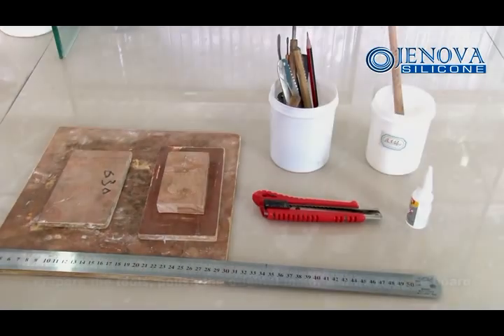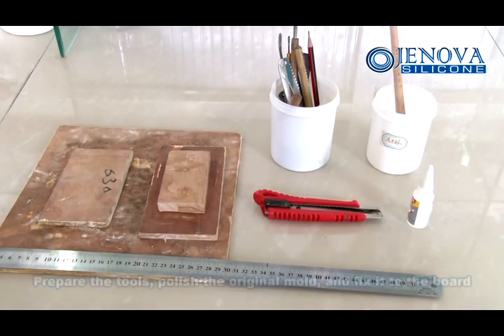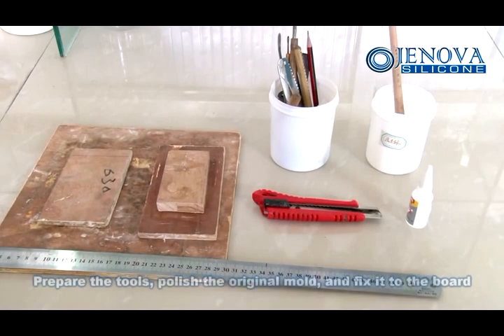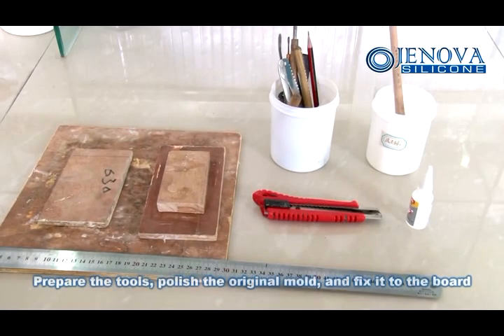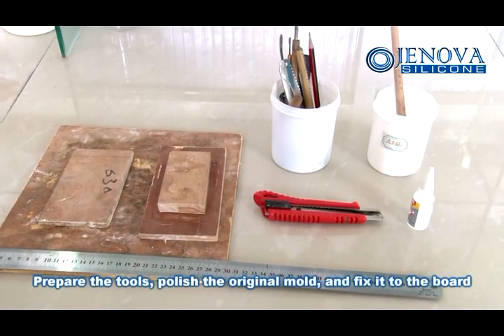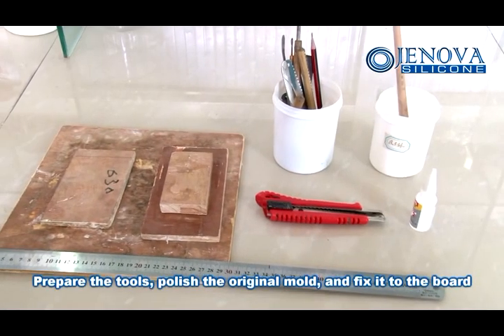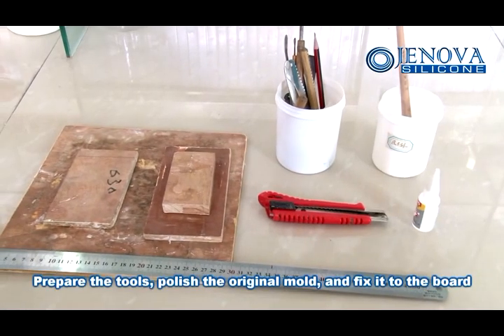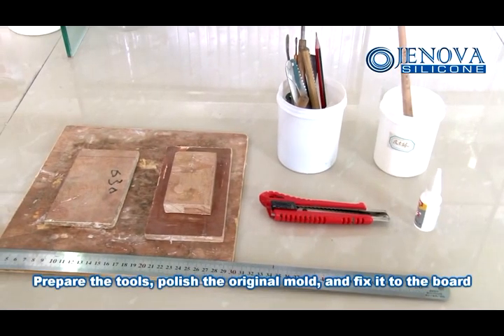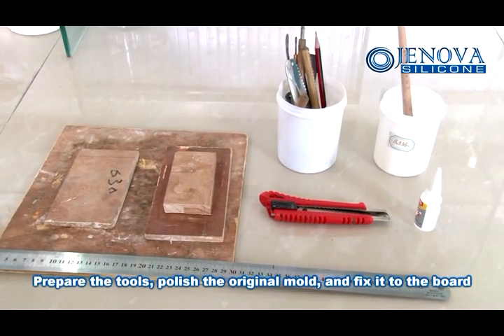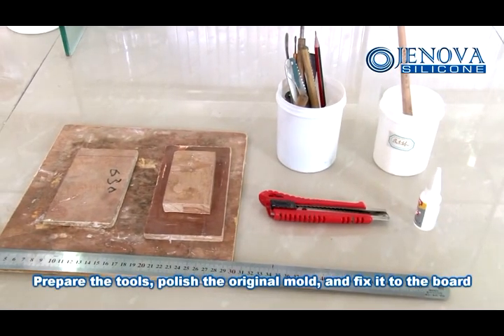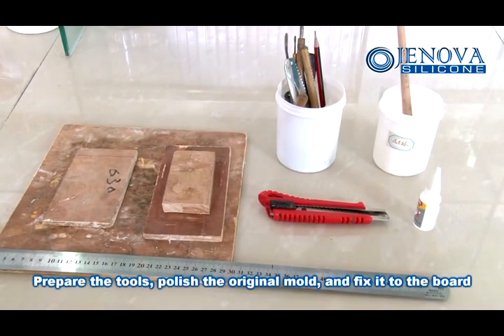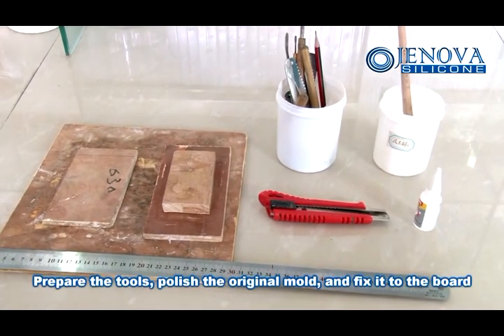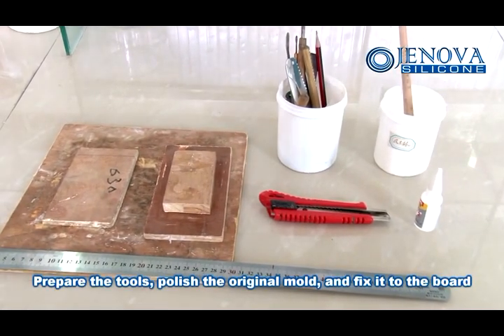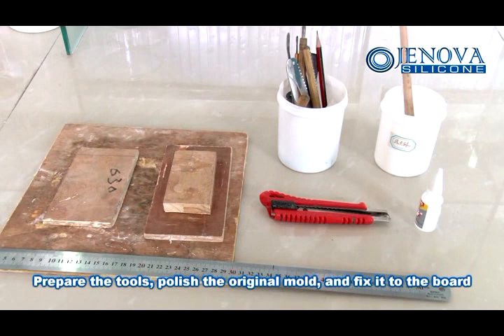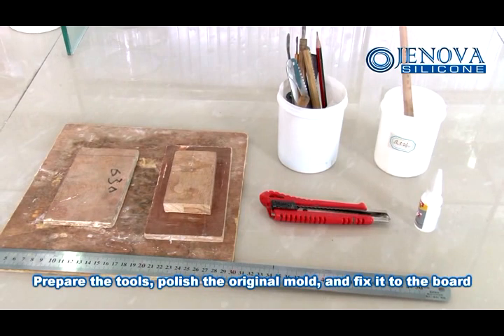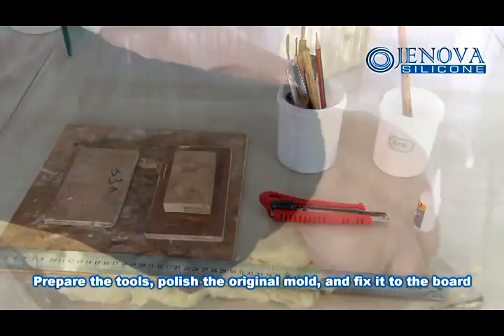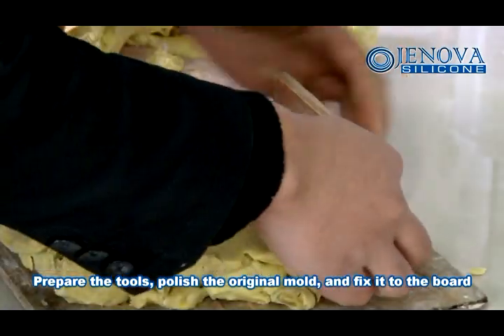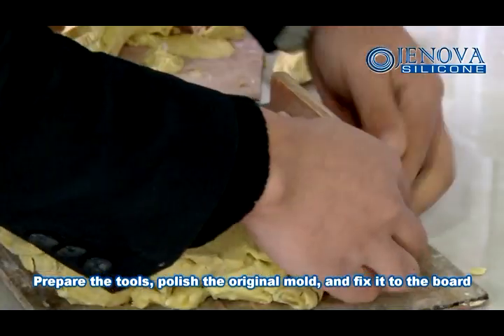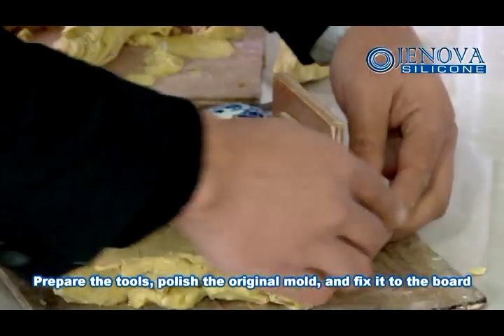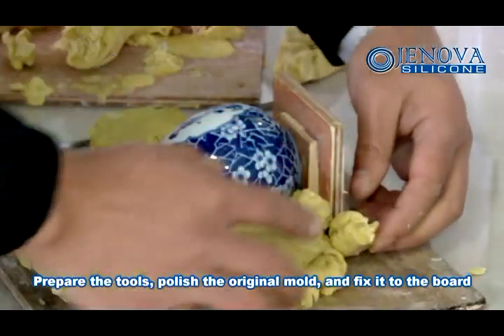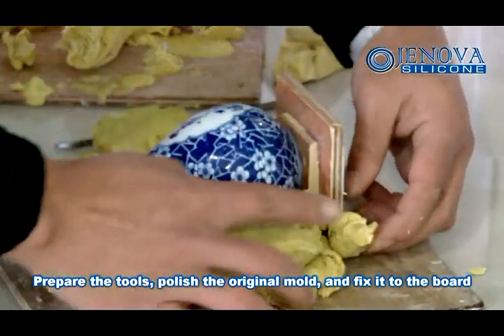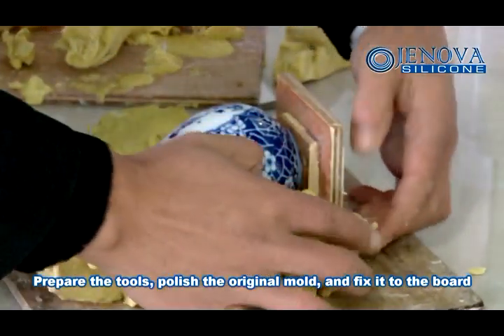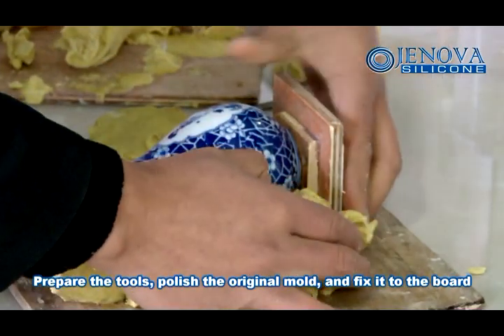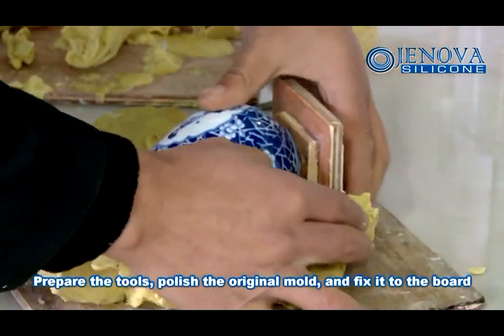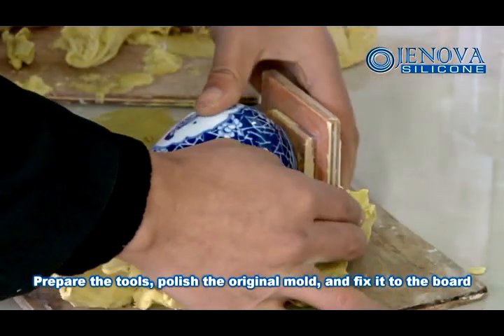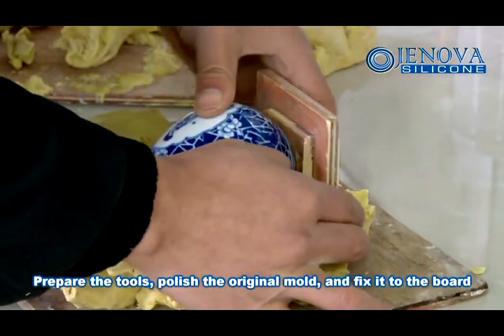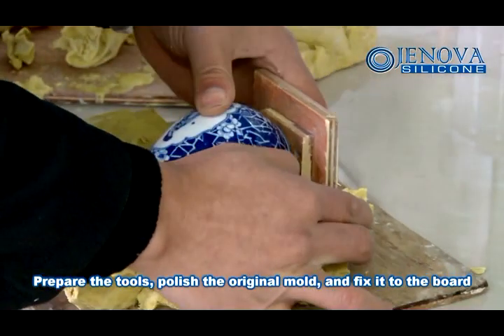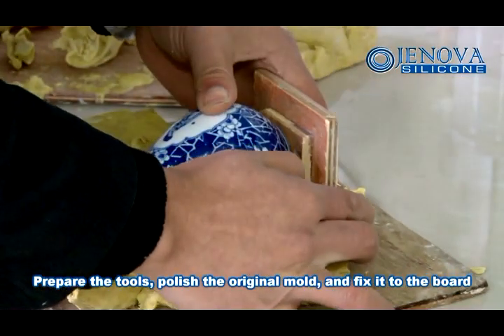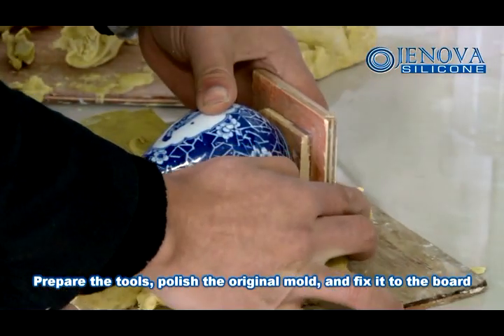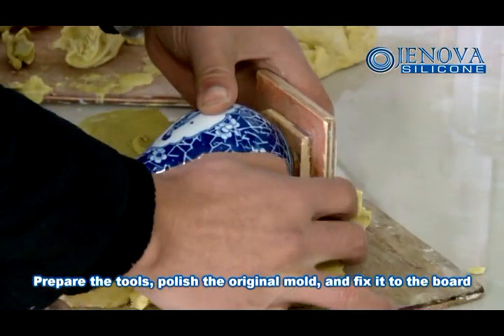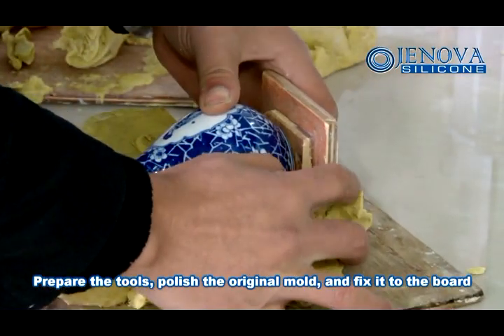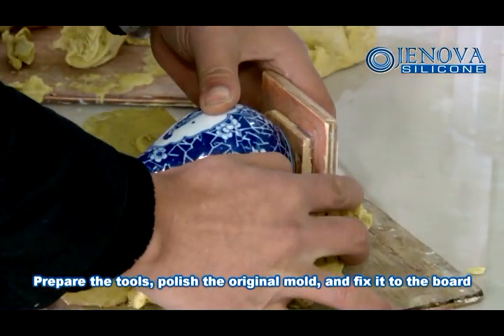Prepare the tools, polish the original mold and fix it to the board.